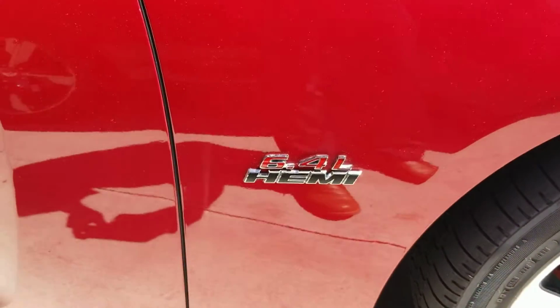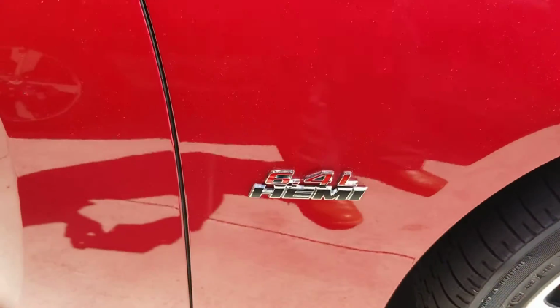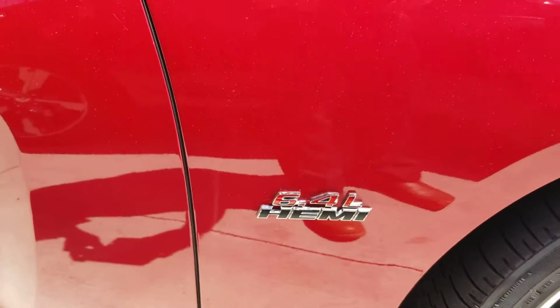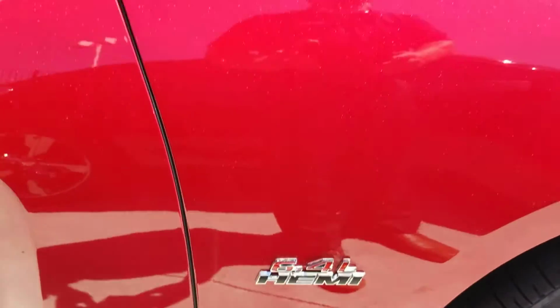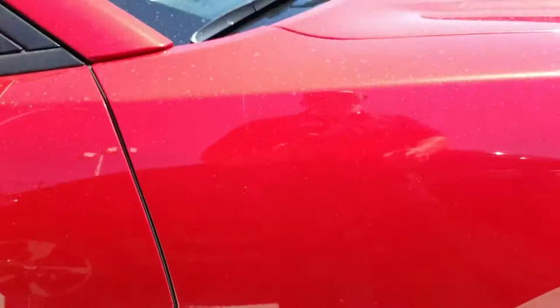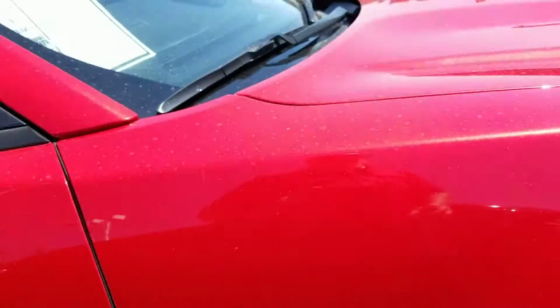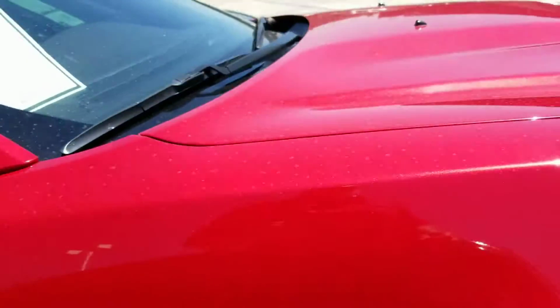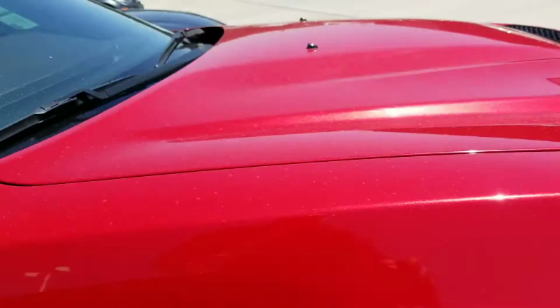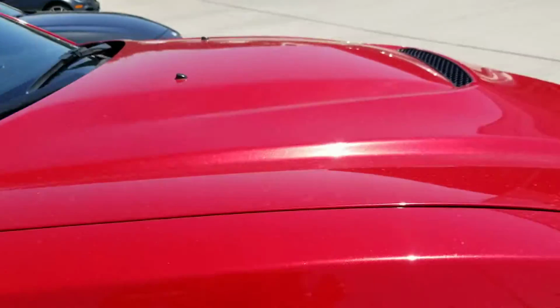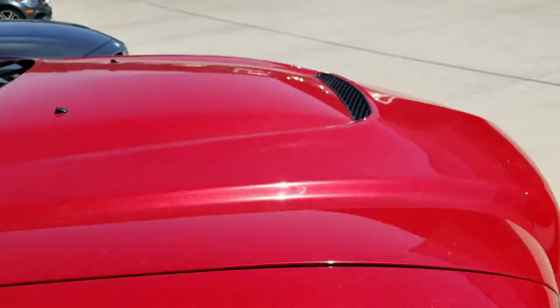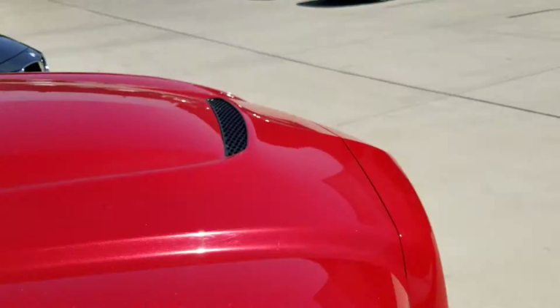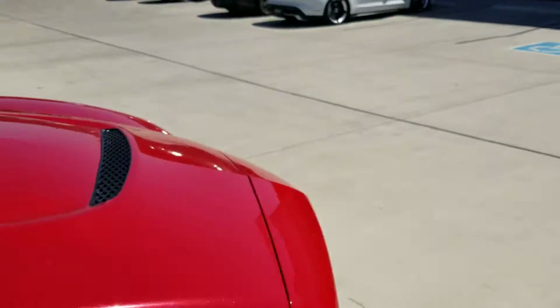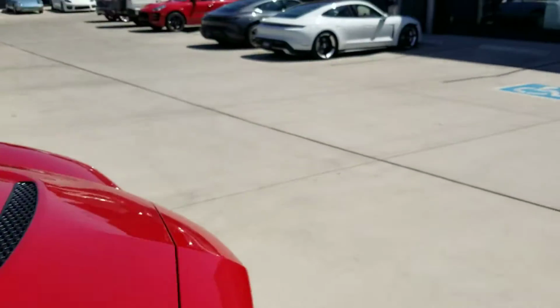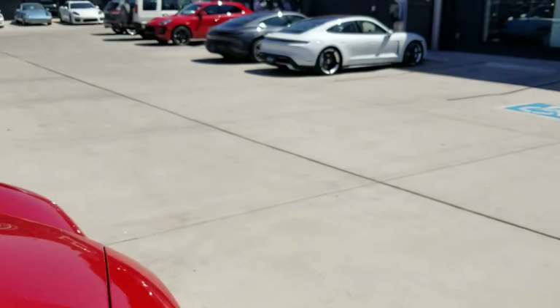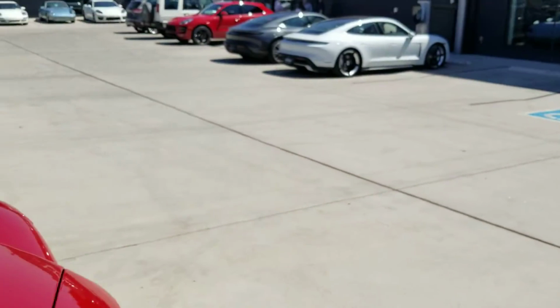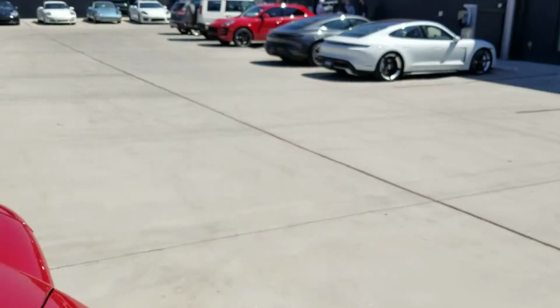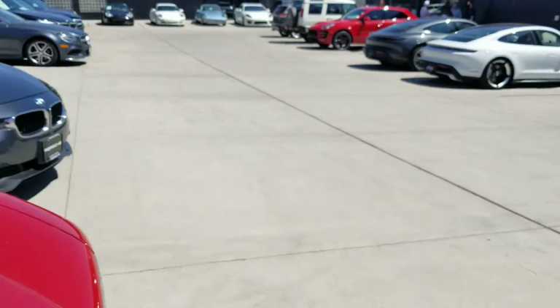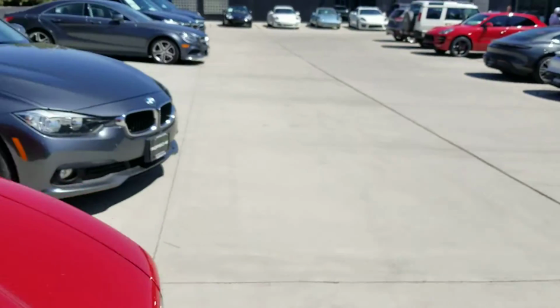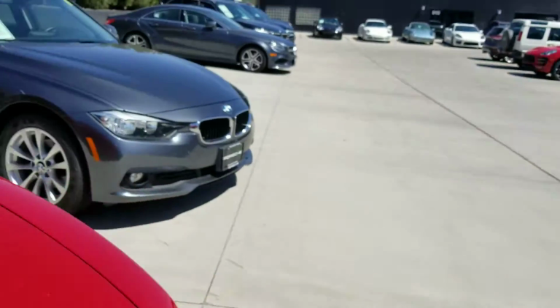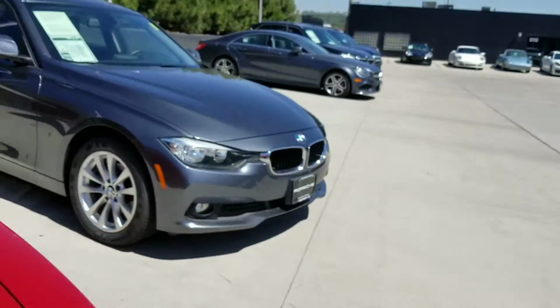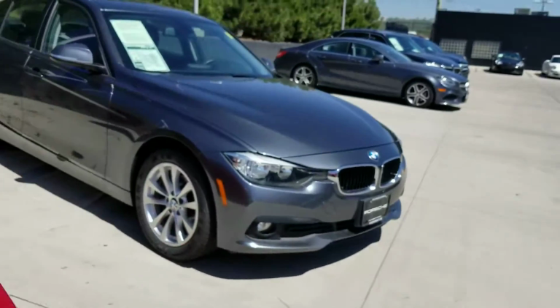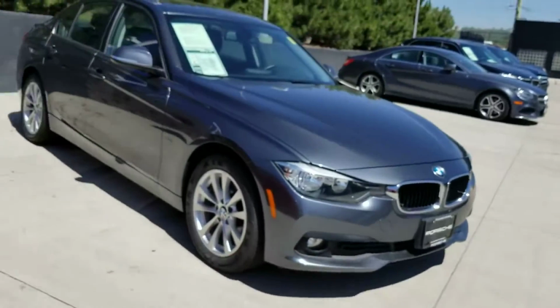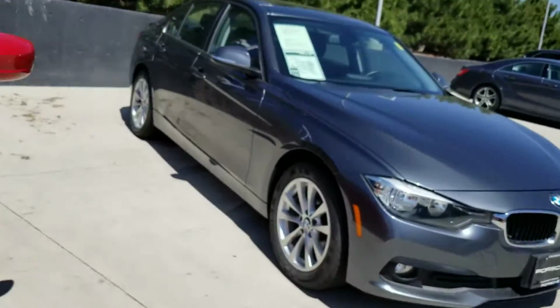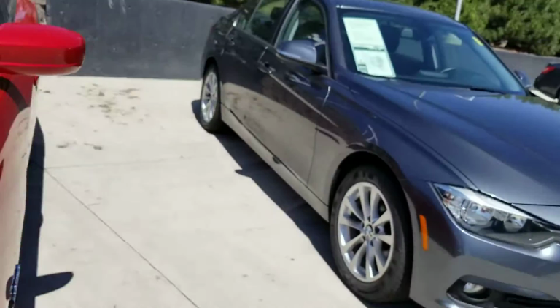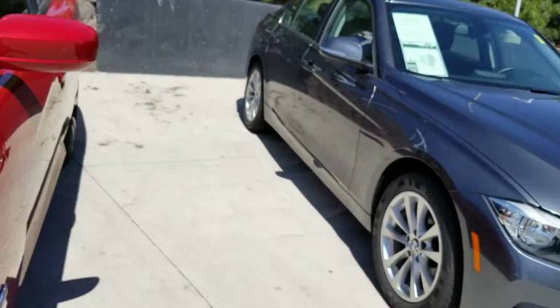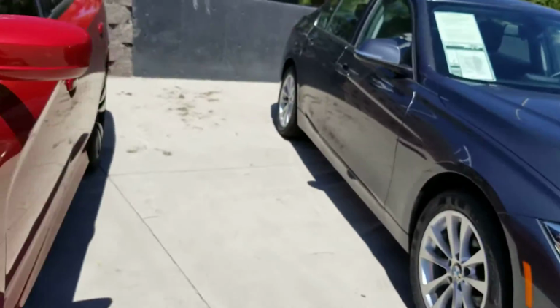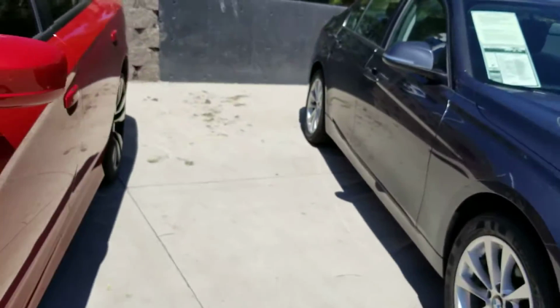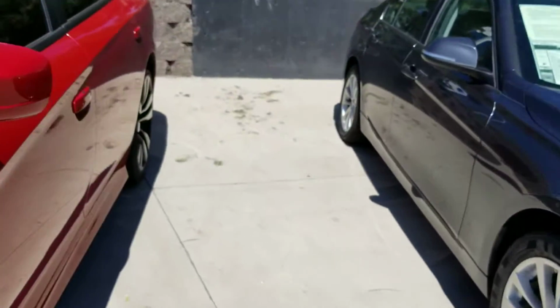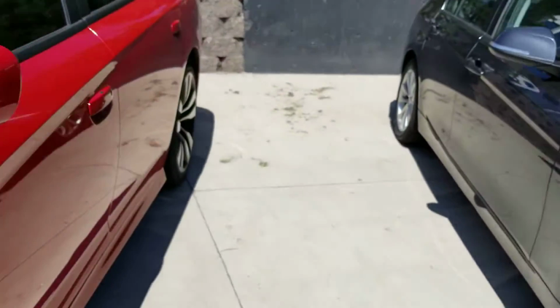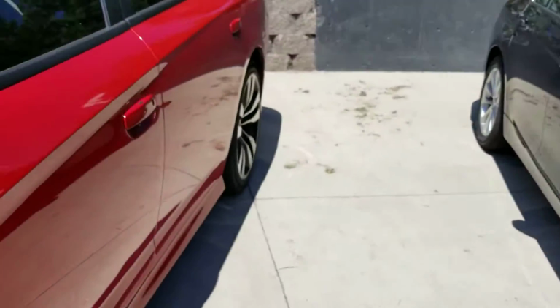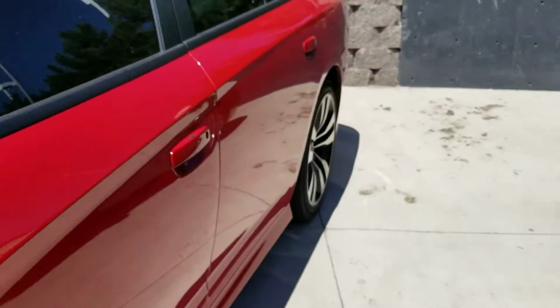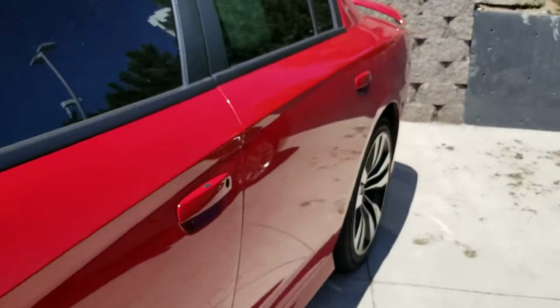6.4 liter Hemi. We'll go inside and show you a couple of other cool features.